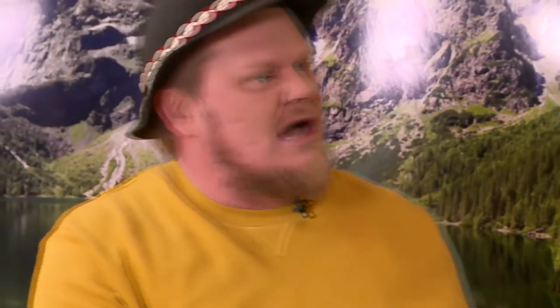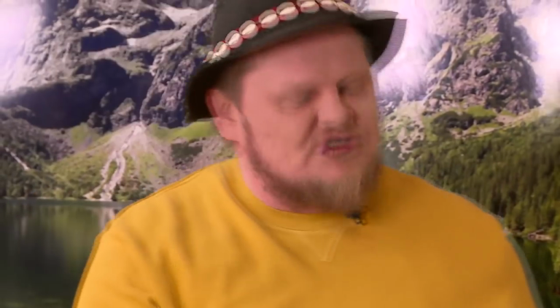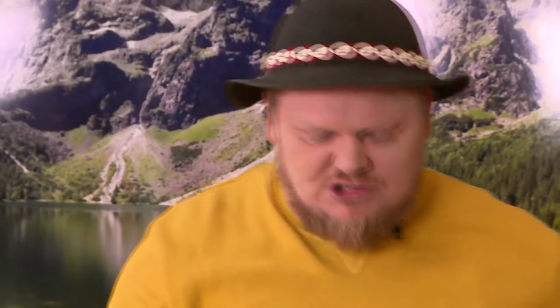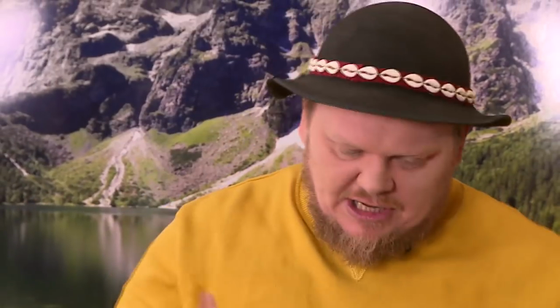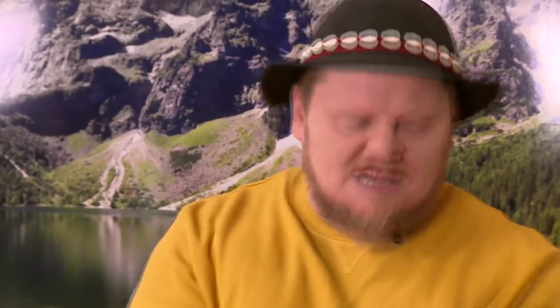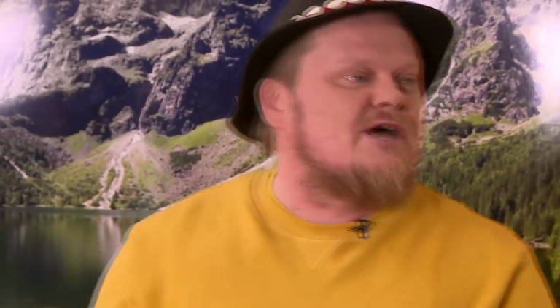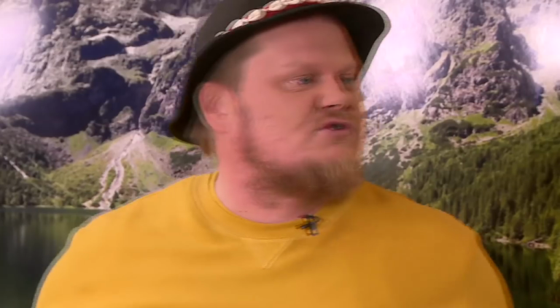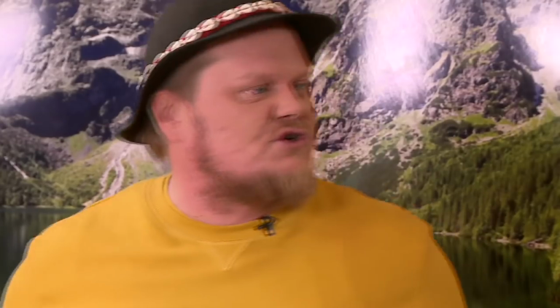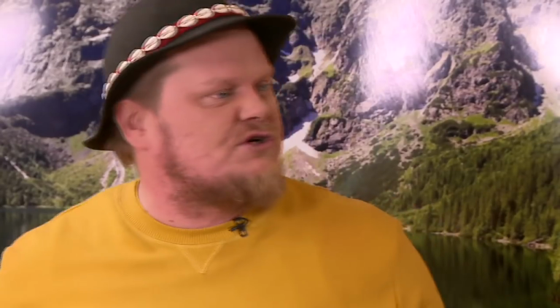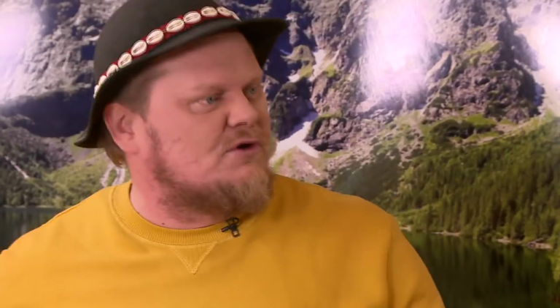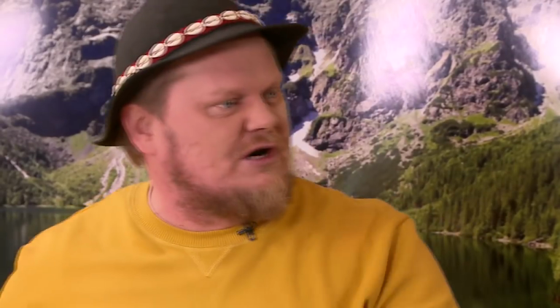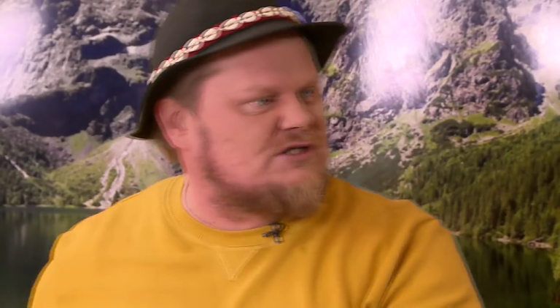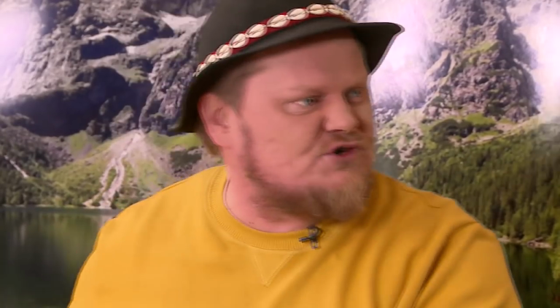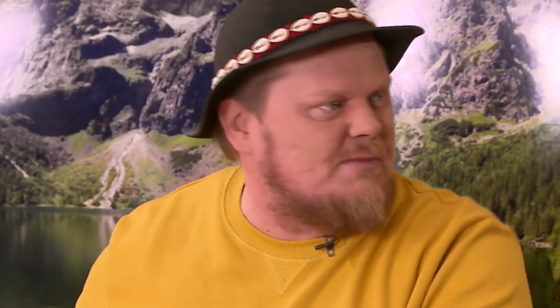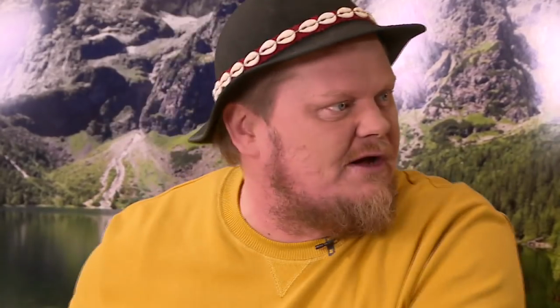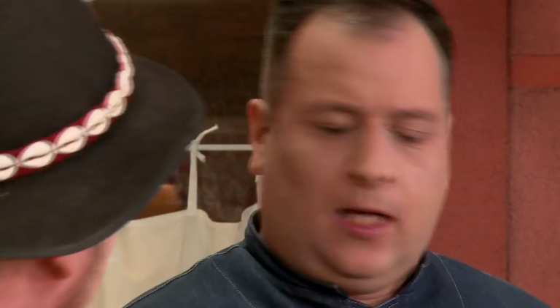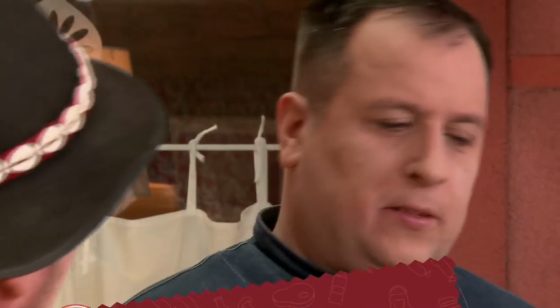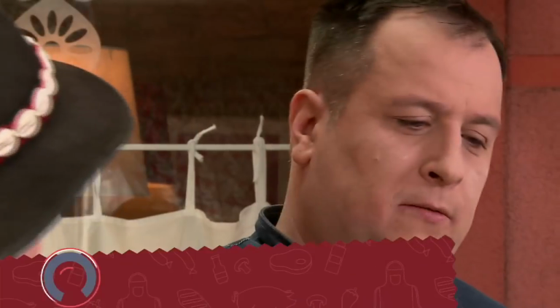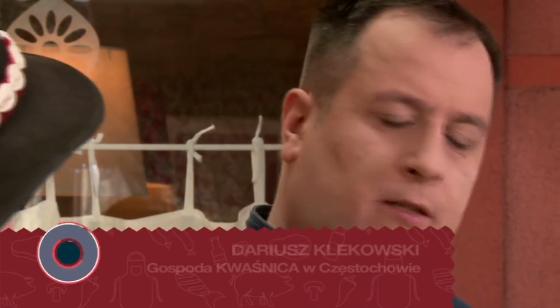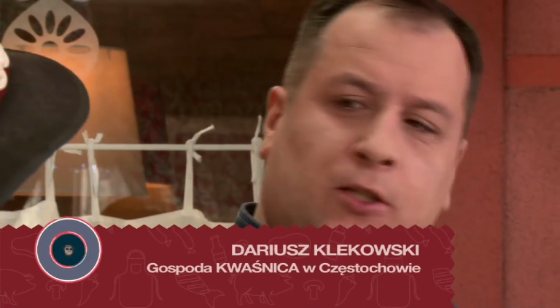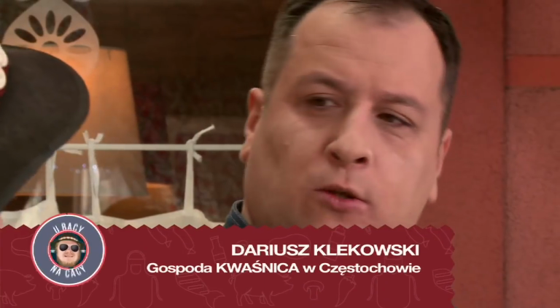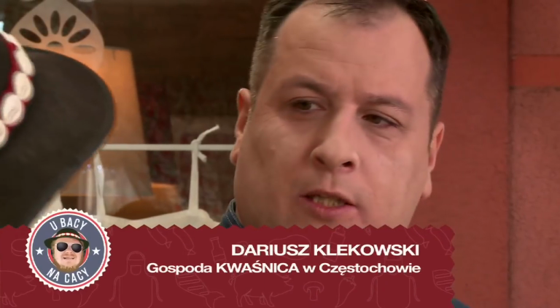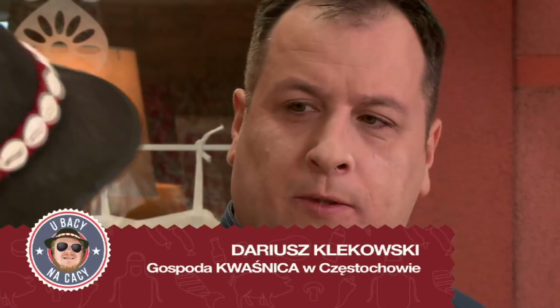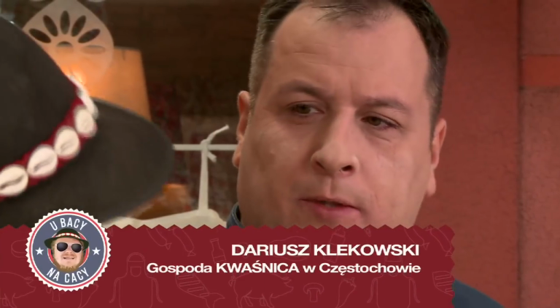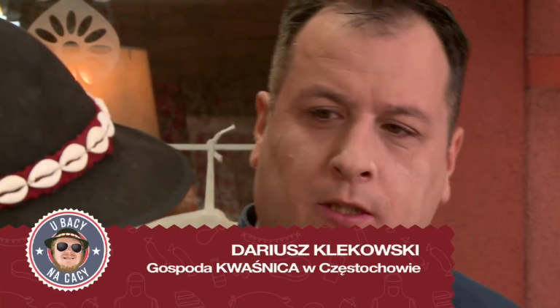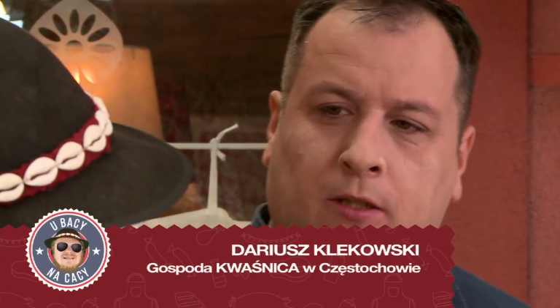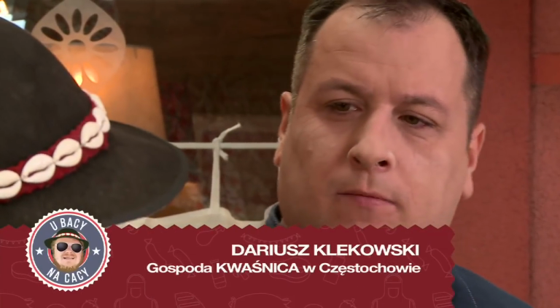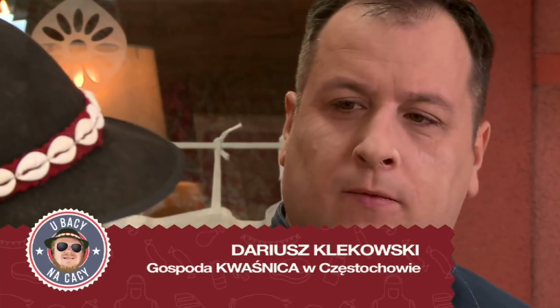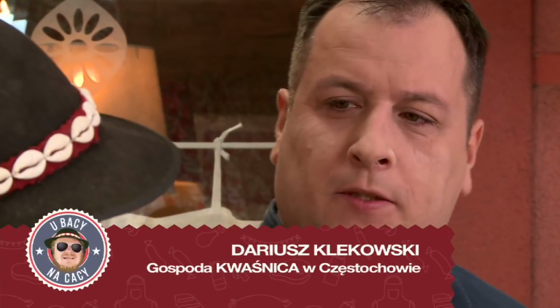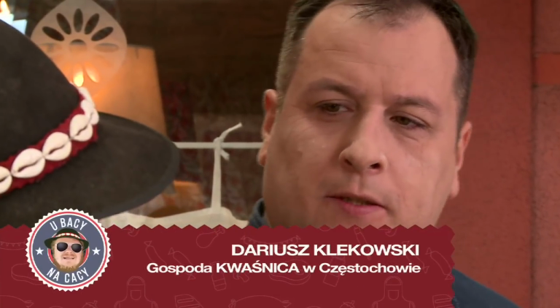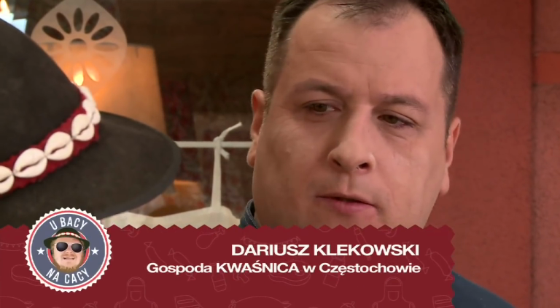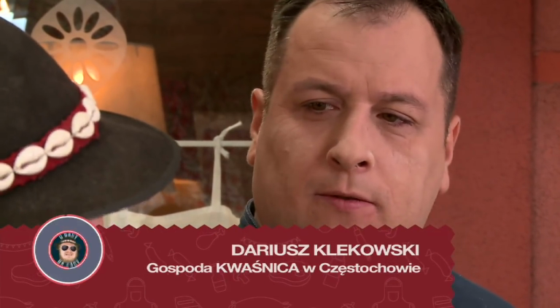Słyszałem, że dzisiaj razem coś mądrego stworzymy. Tak, będziemy gotować gulasz pod pierzynką z oscypków.